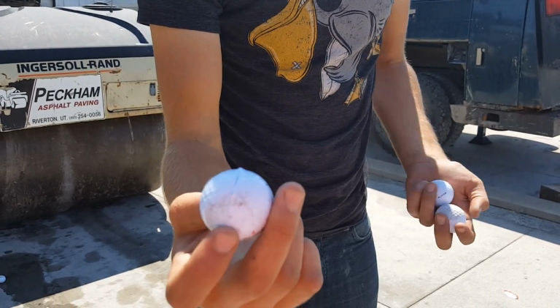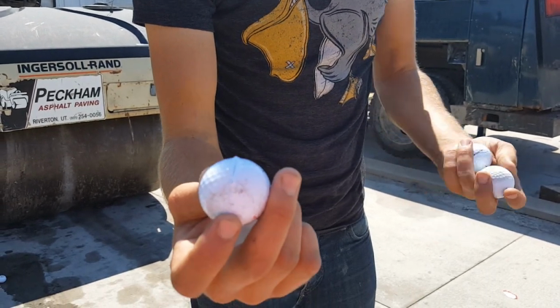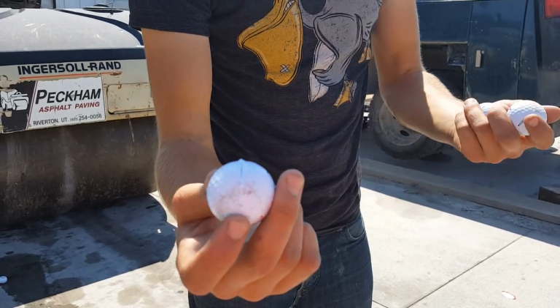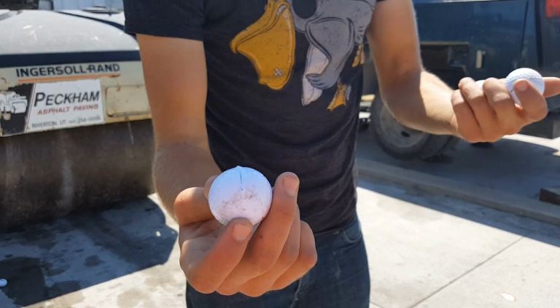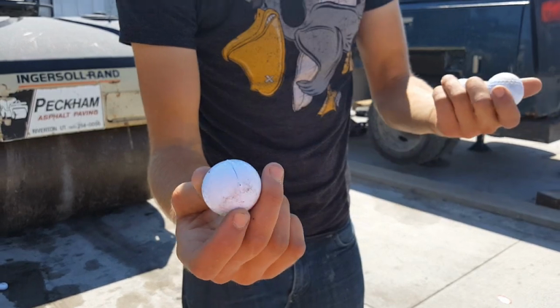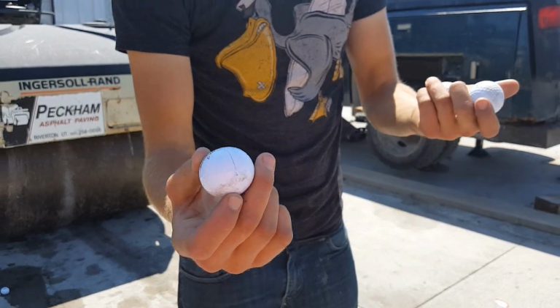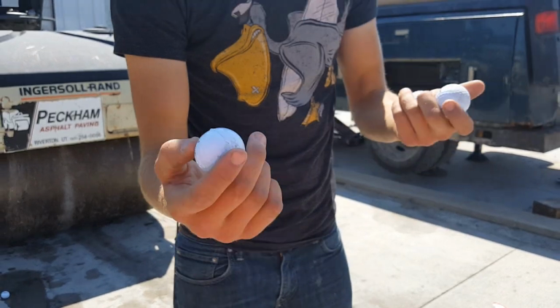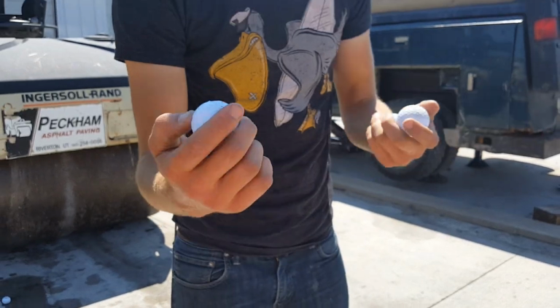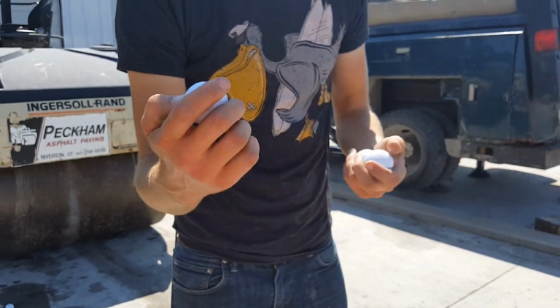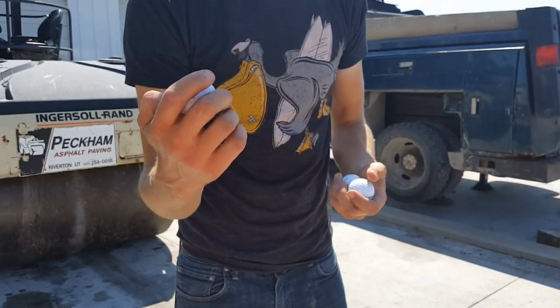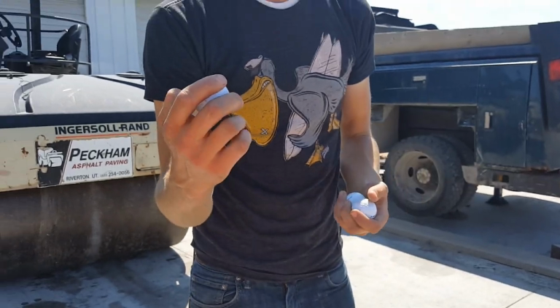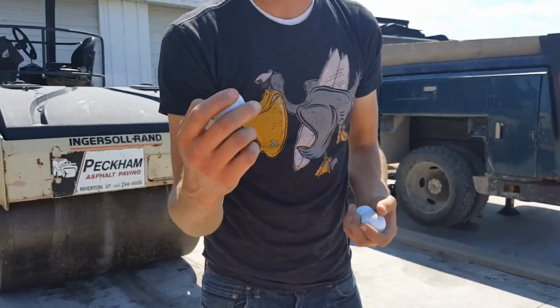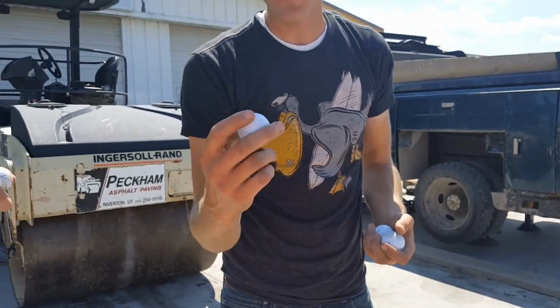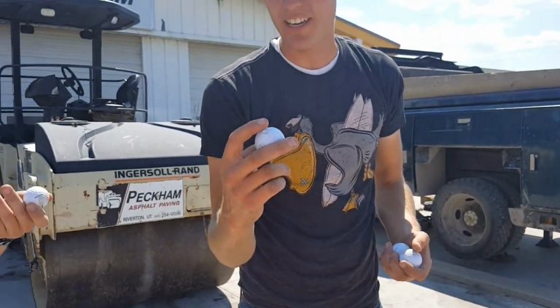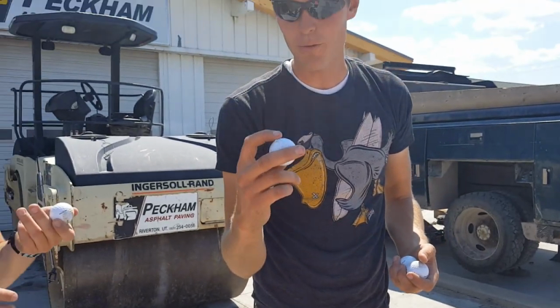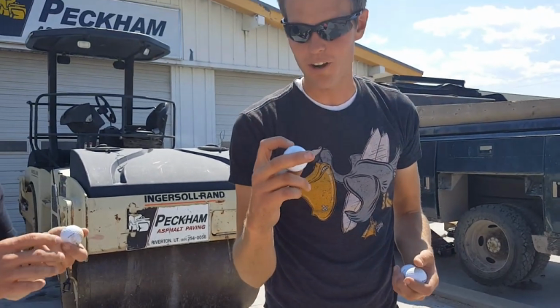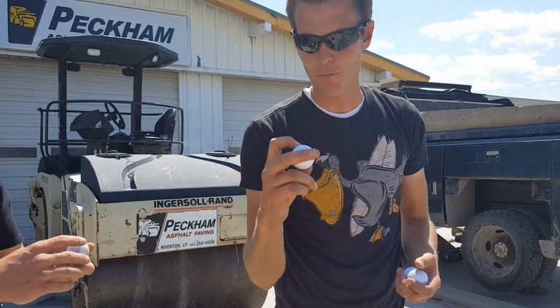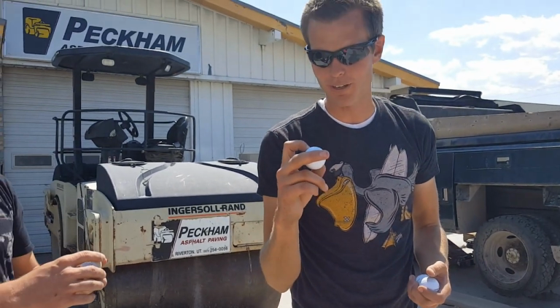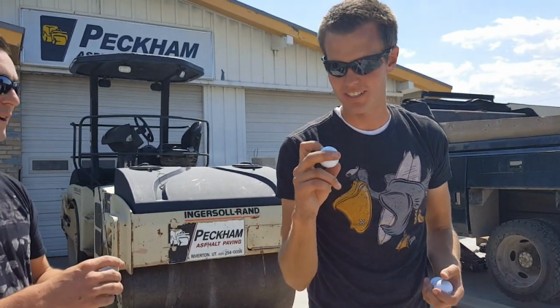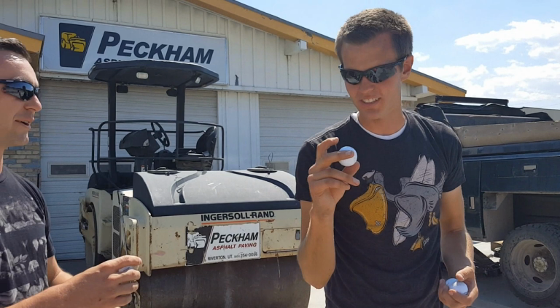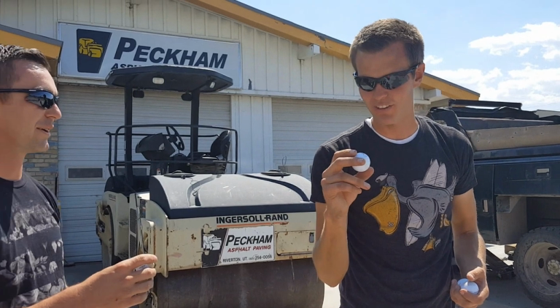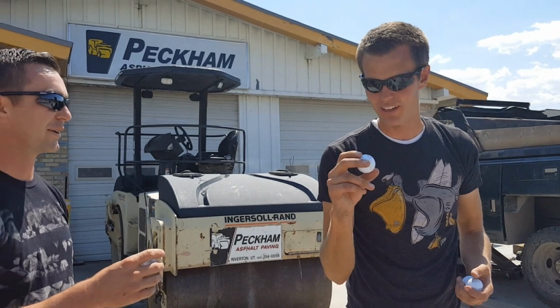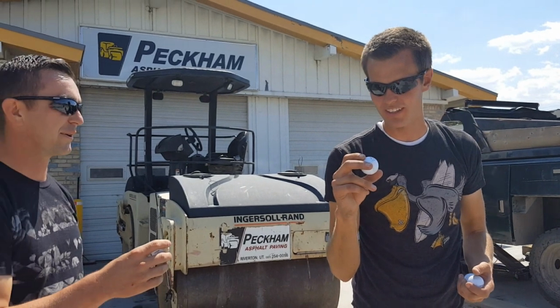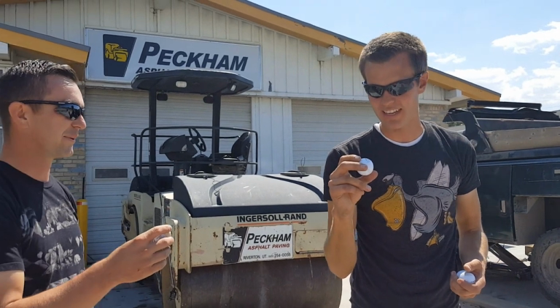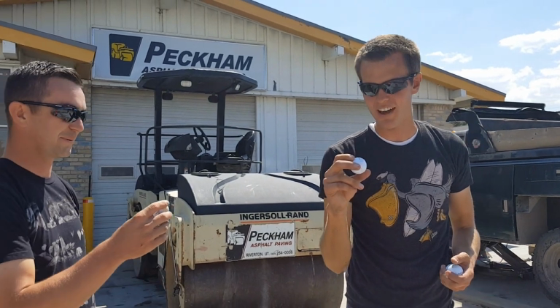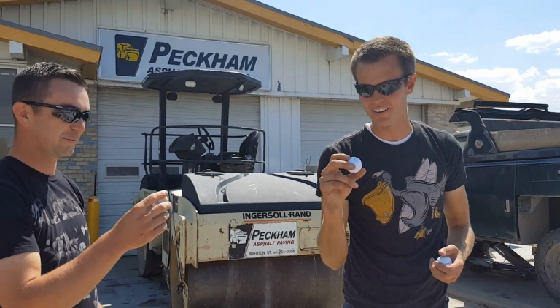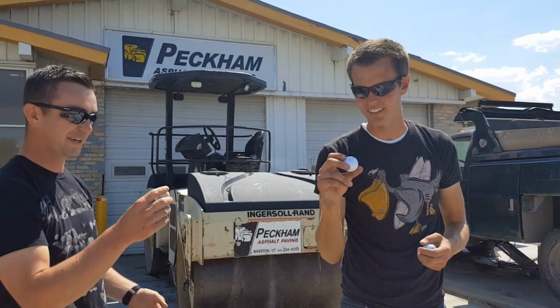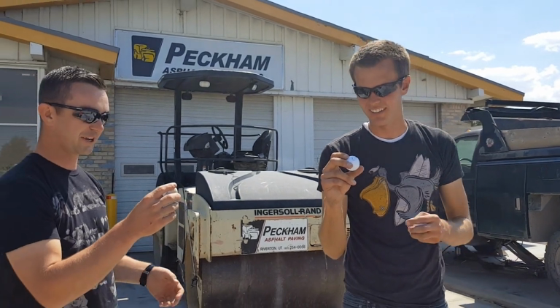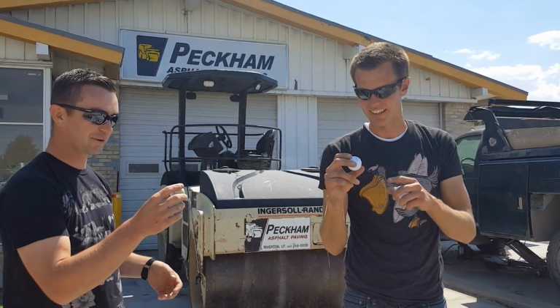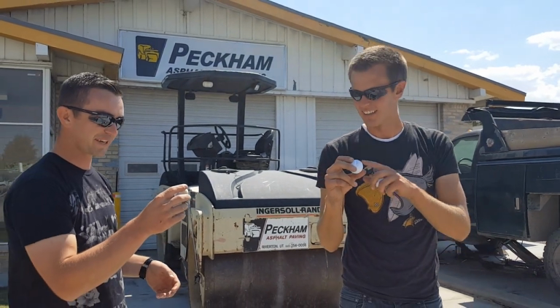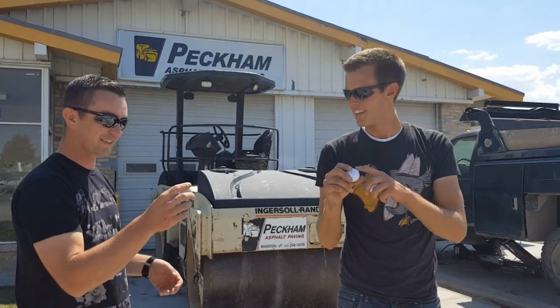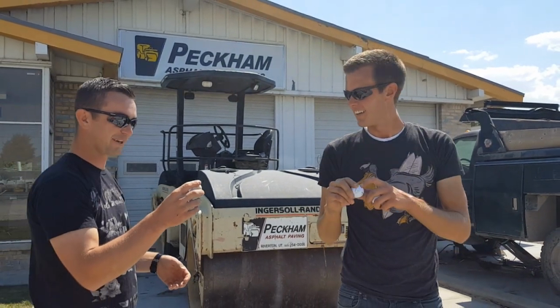But whatever's inside of these, we'll have to cut one open and just figure this out. Way to go, Dunlop.